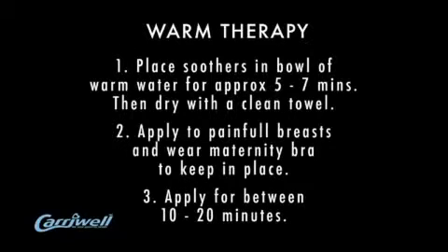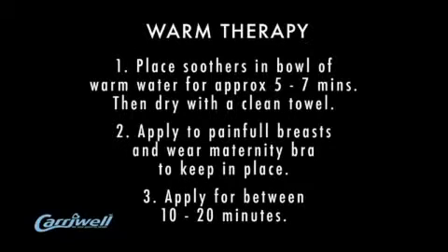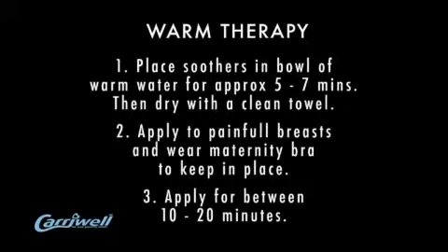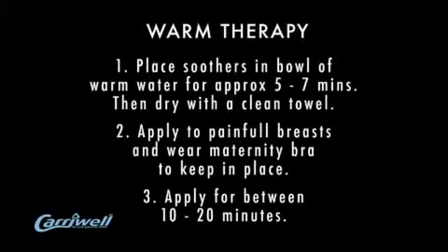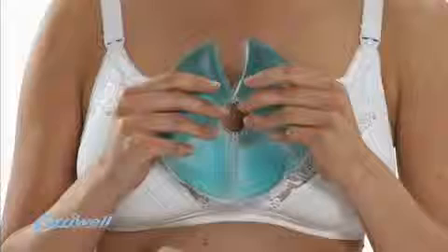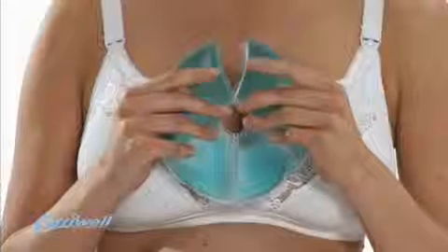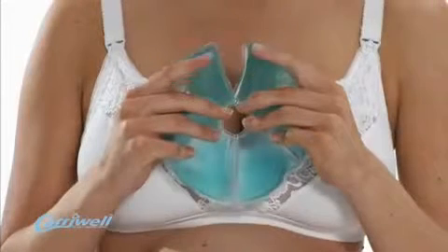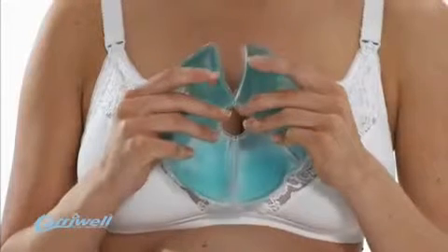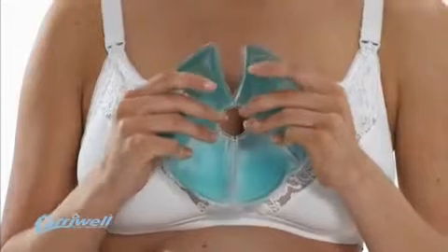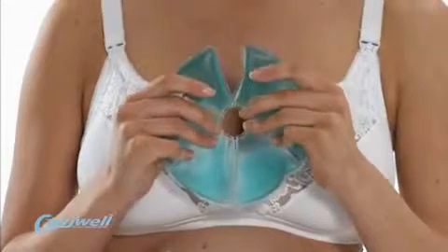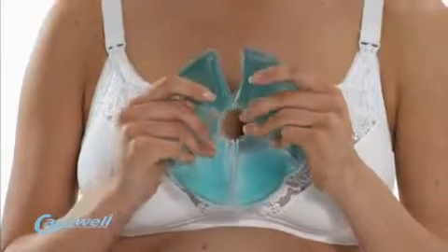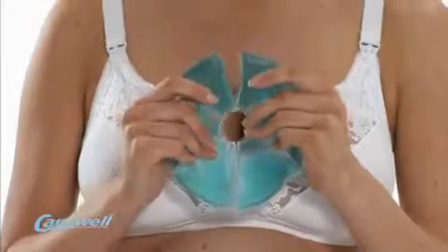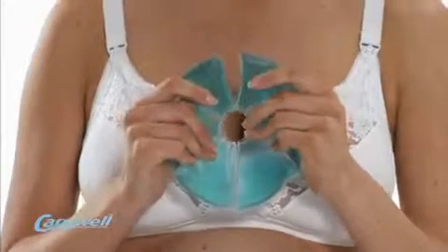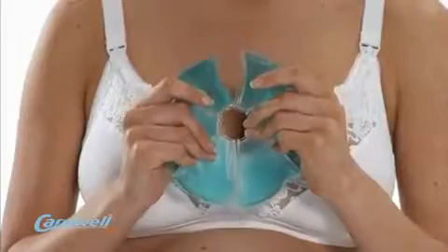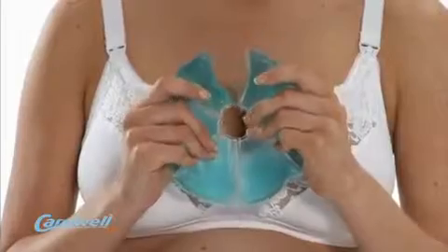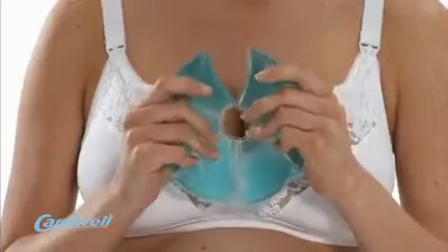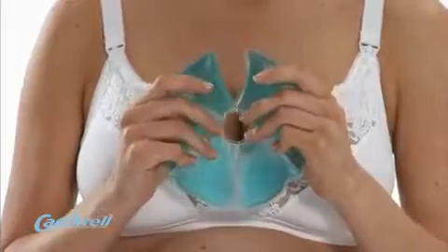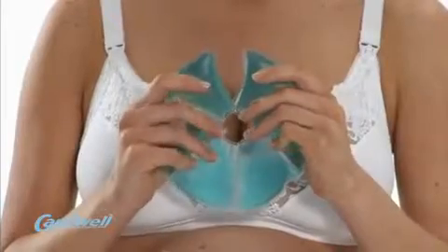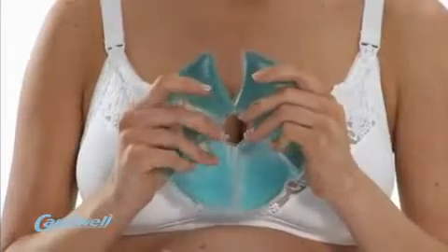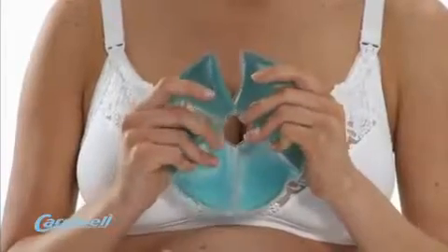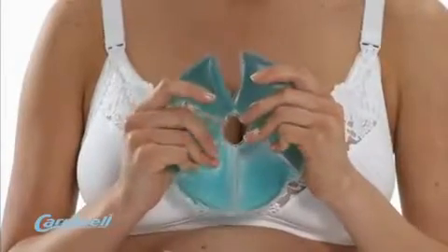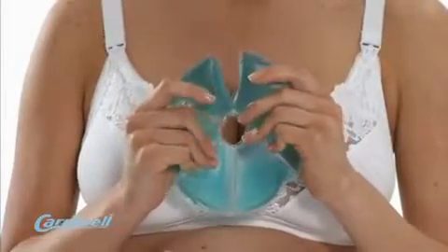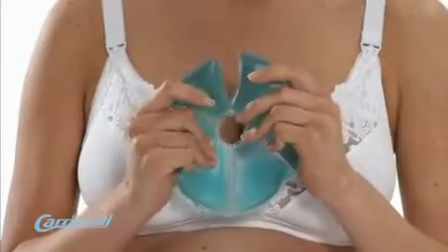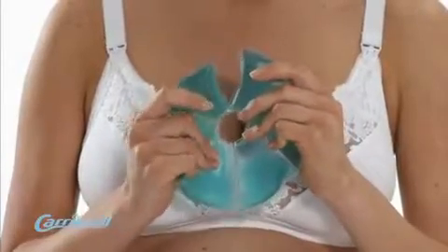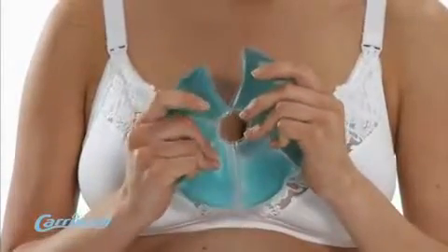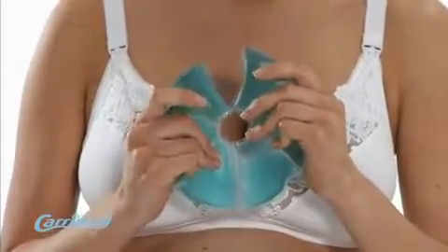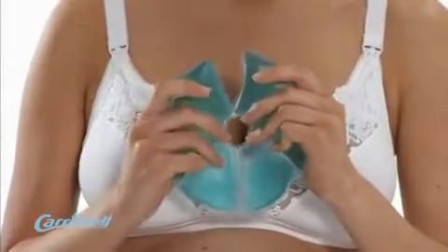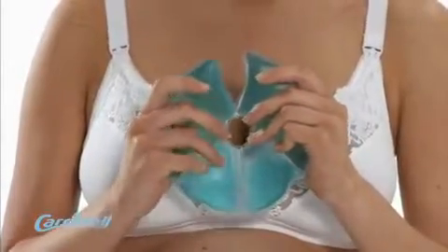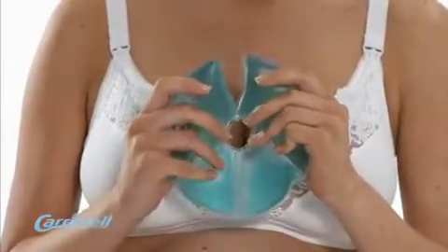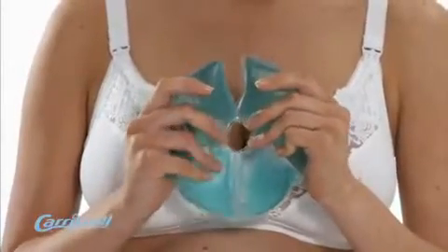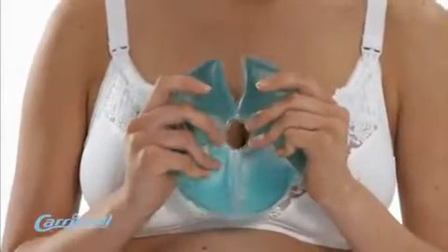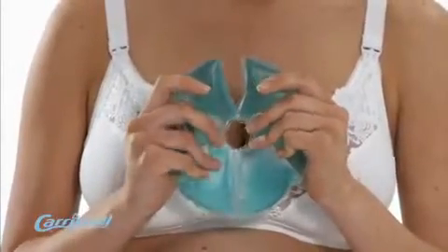The breast soother is sold in packs of two and clear instructions for use are enclosed in the pack.